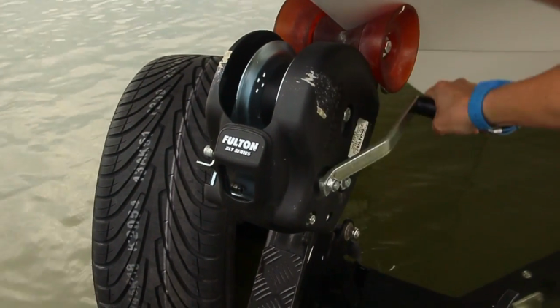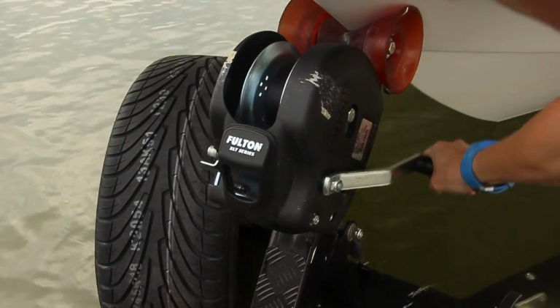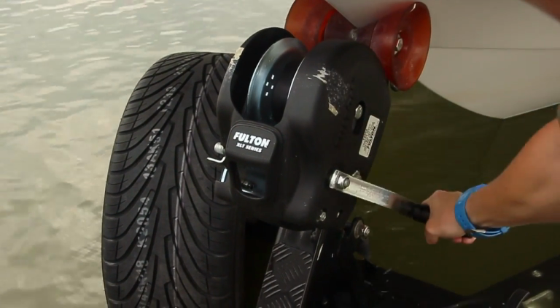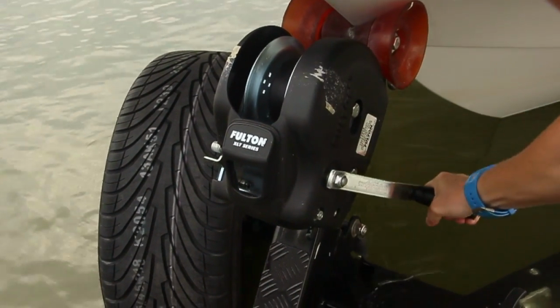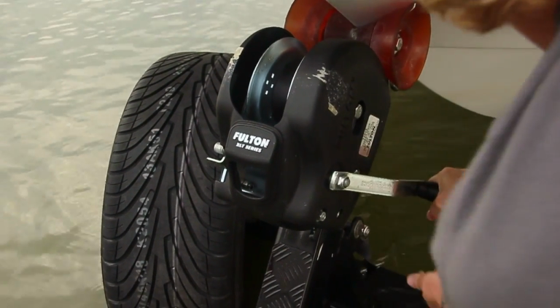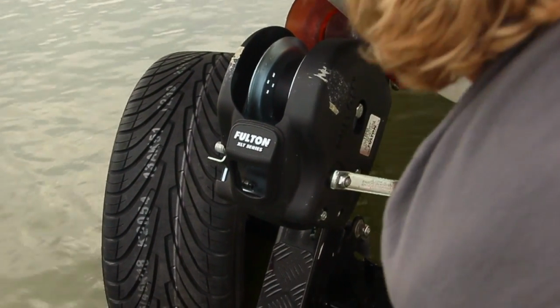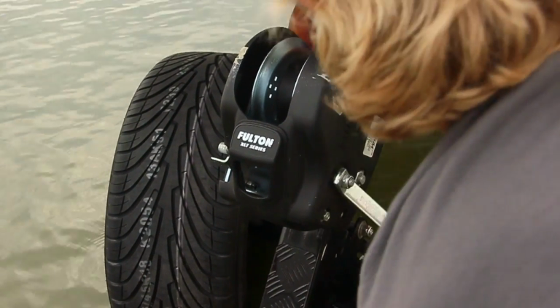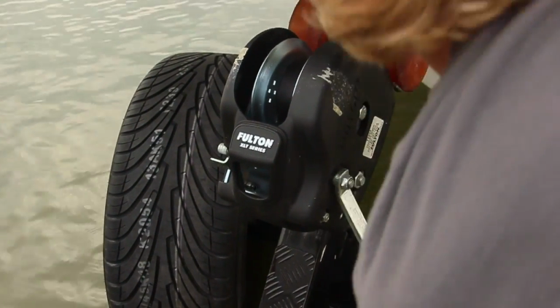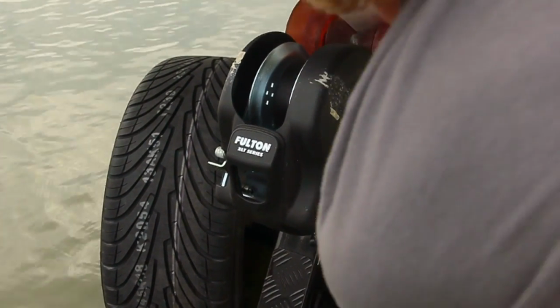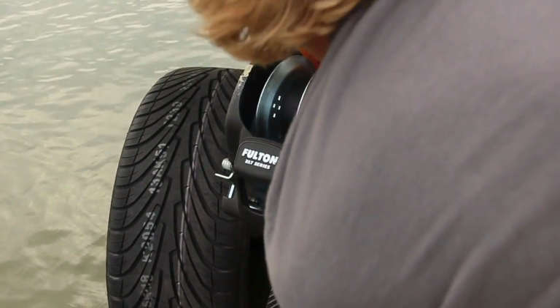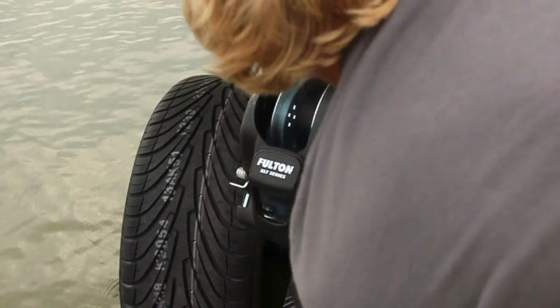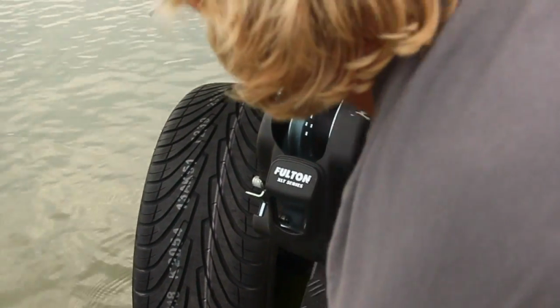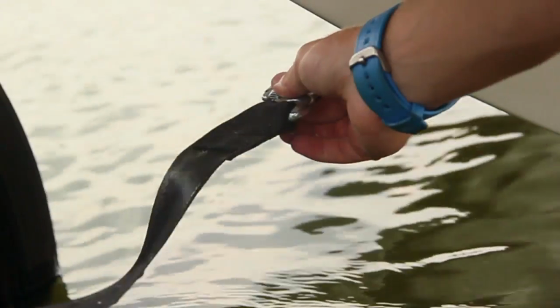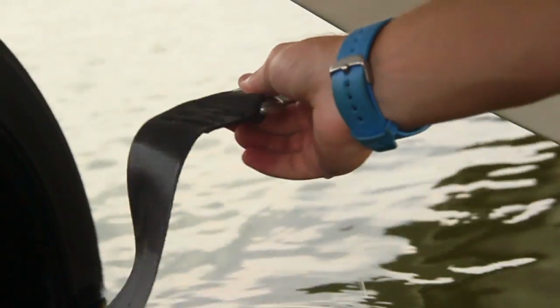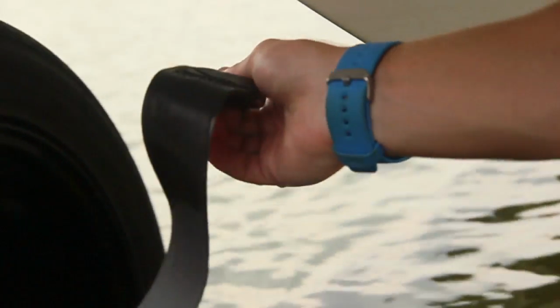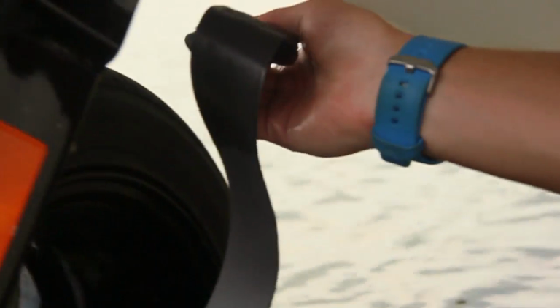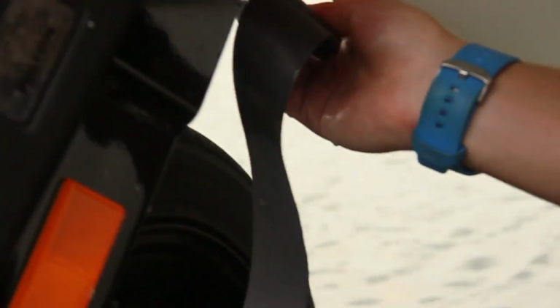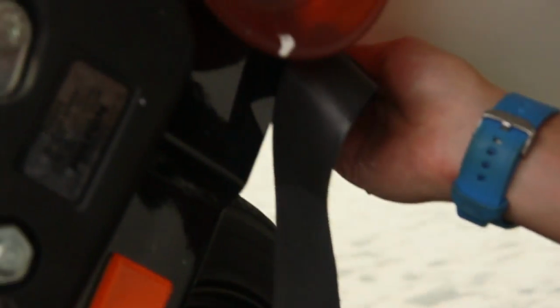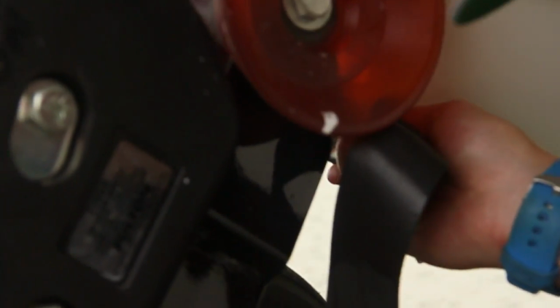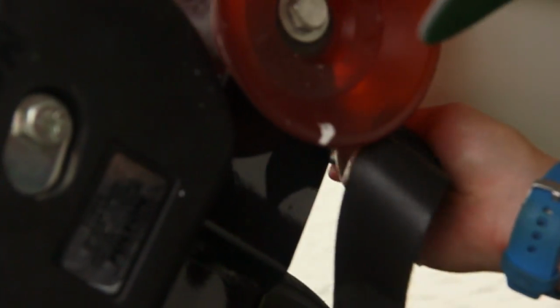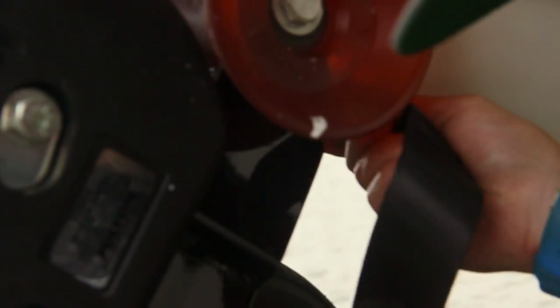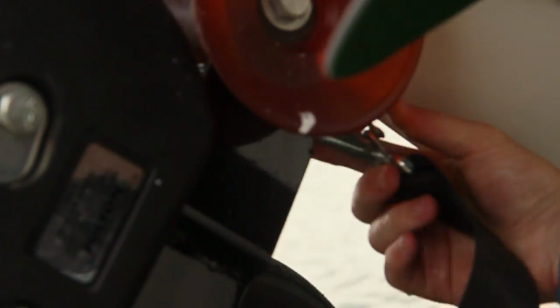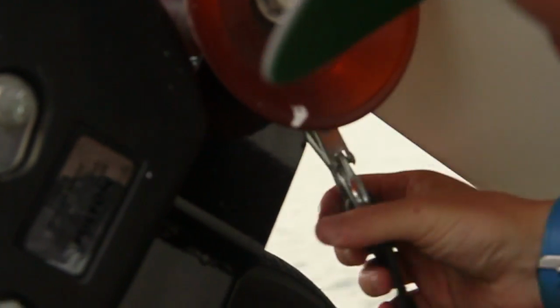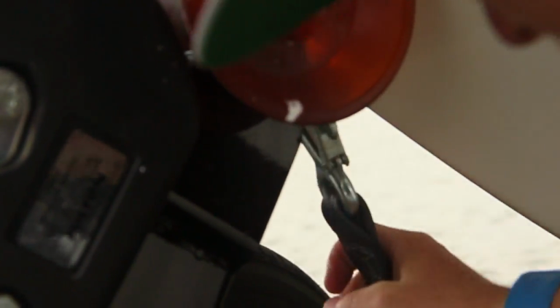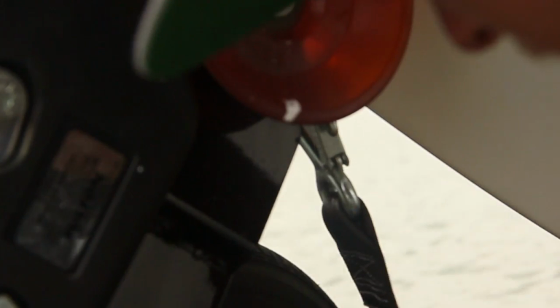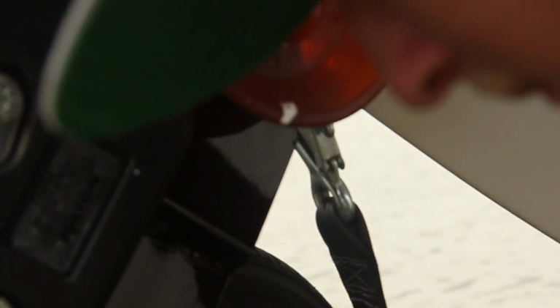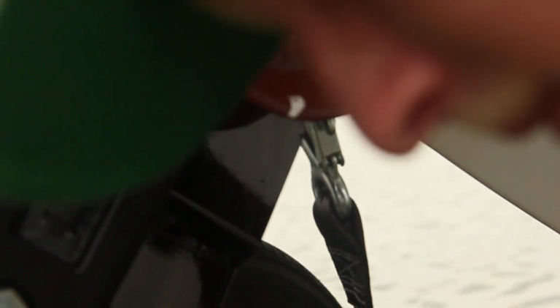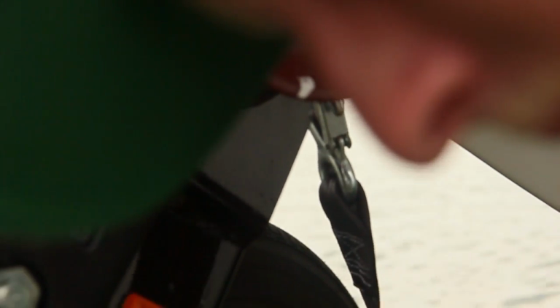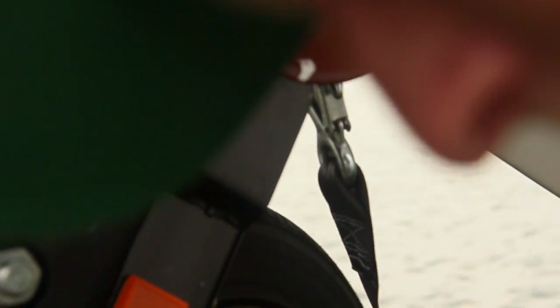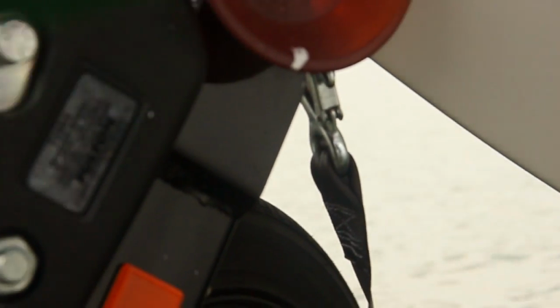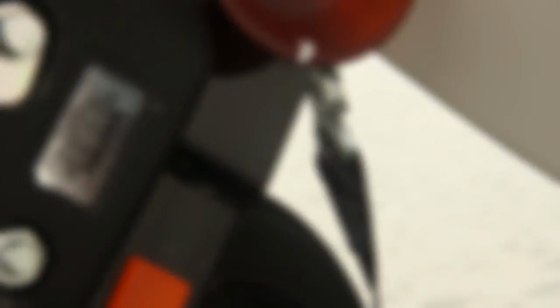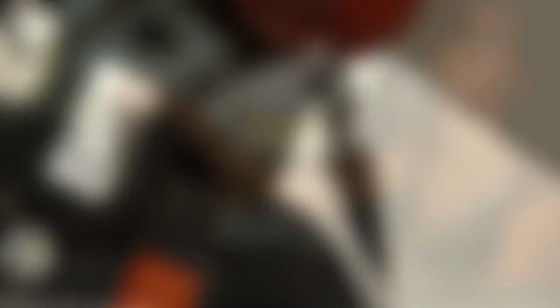Once the boat's secure, go ahead and take the safety strap and attach it to the D-ring on the boat. Now you're ready to pull your boat out of the water.